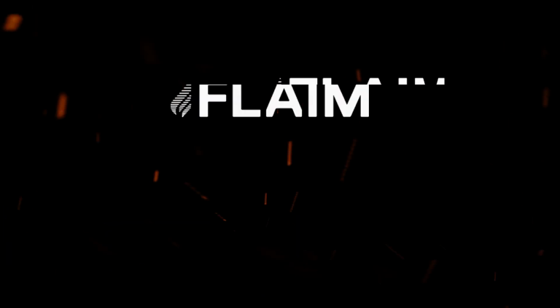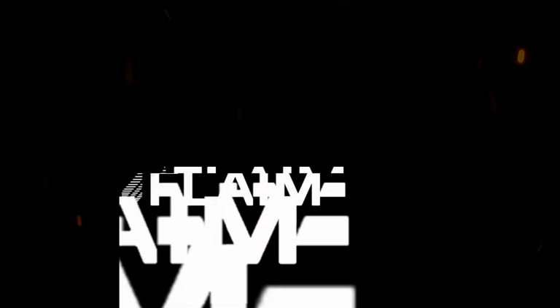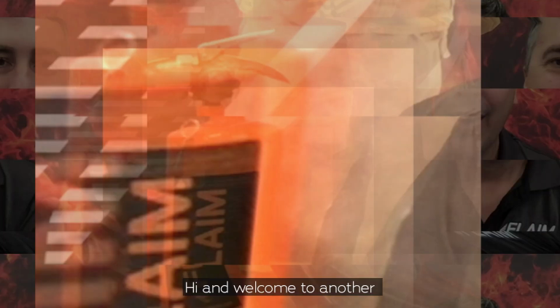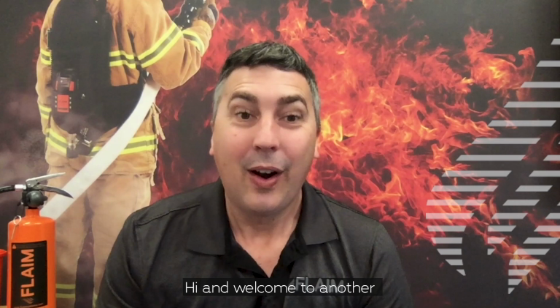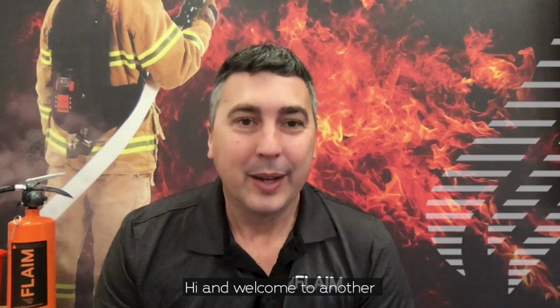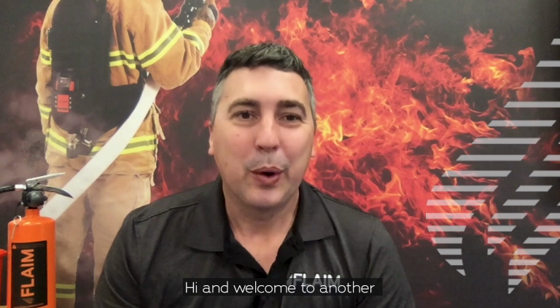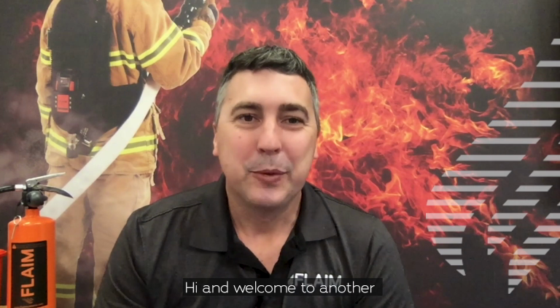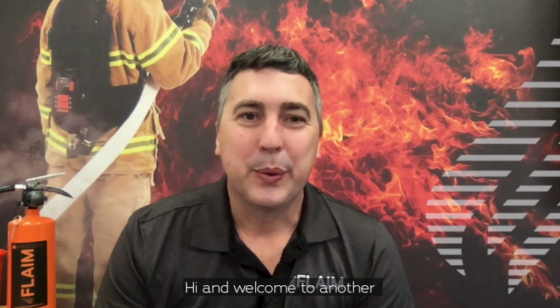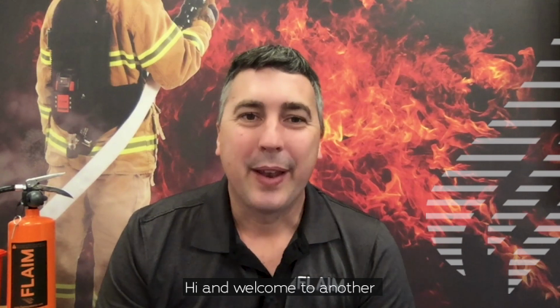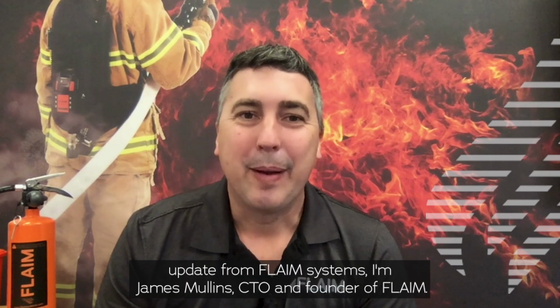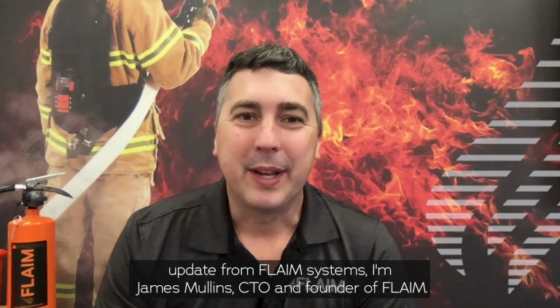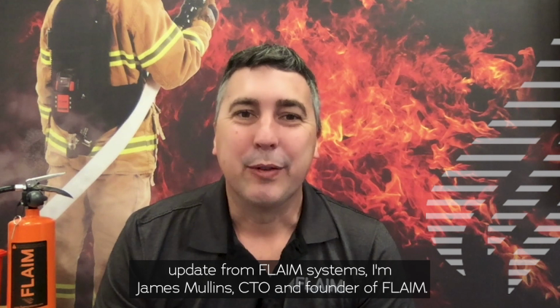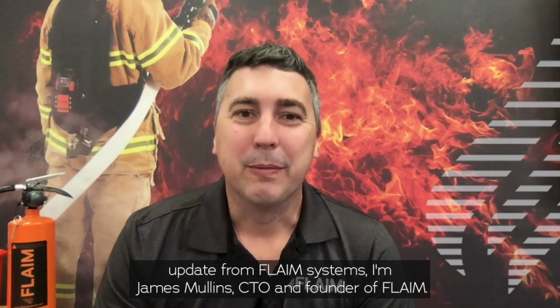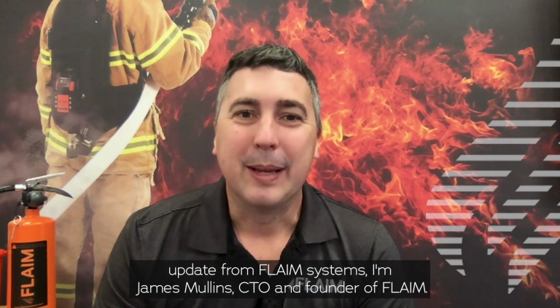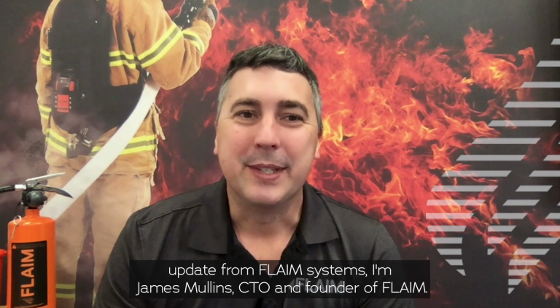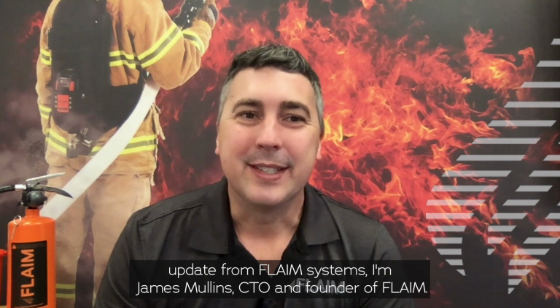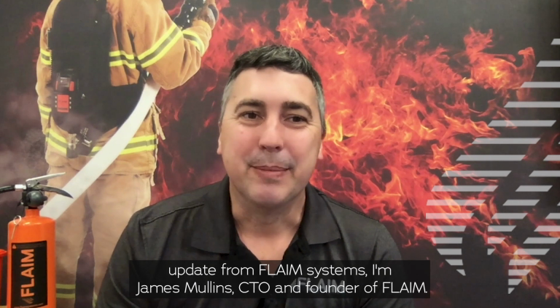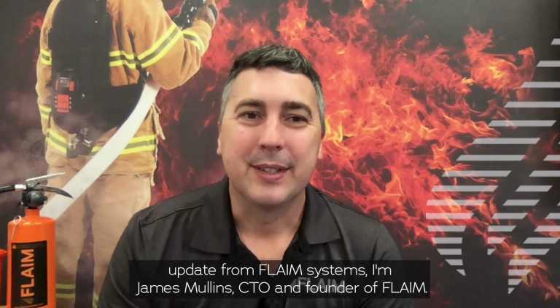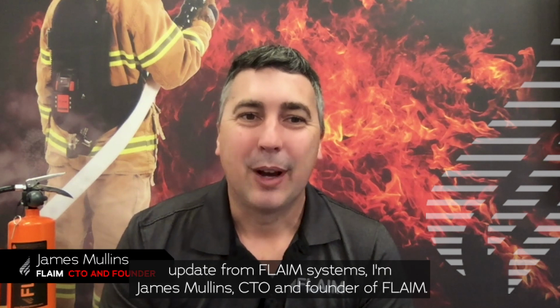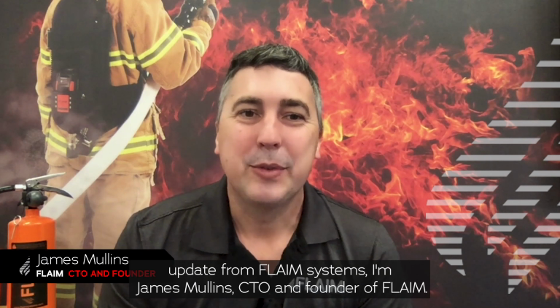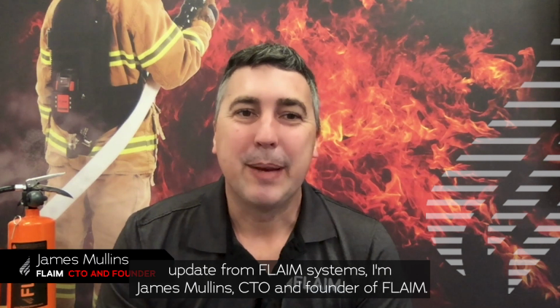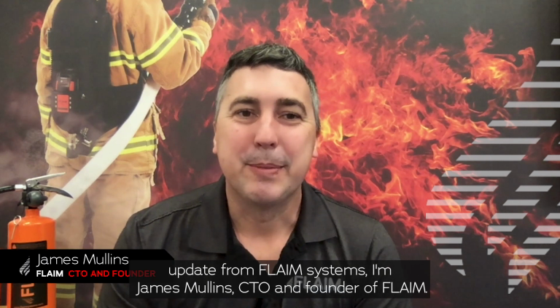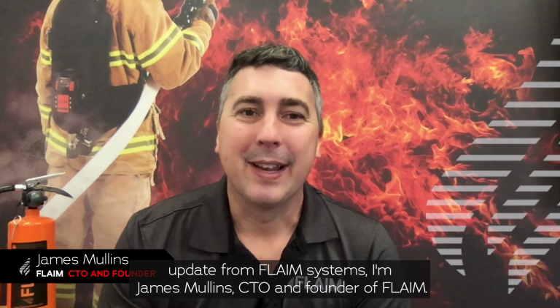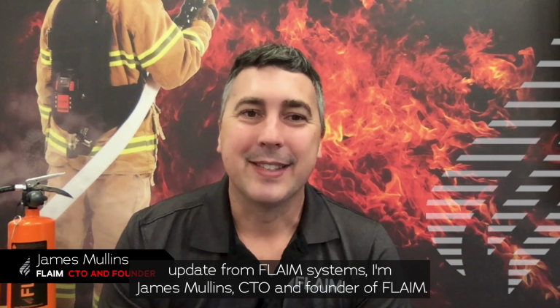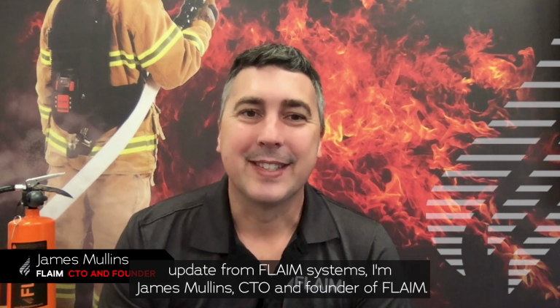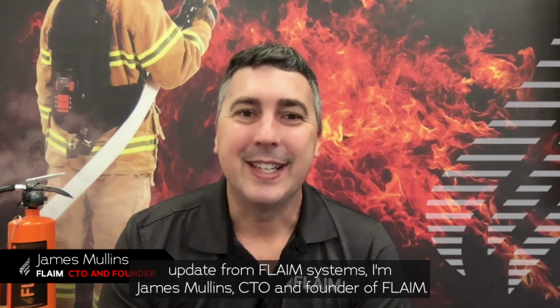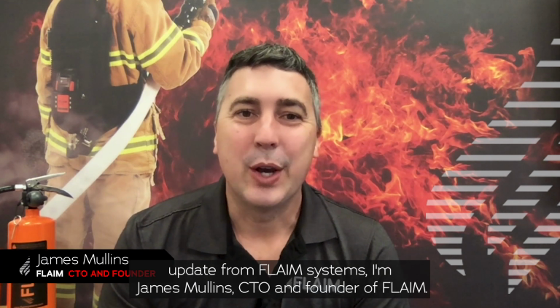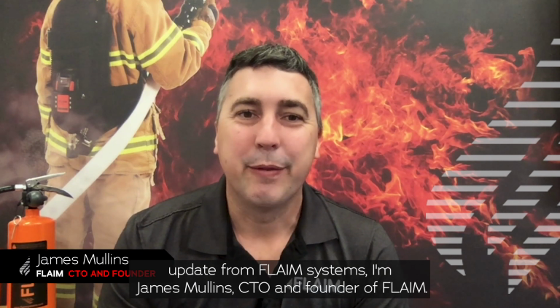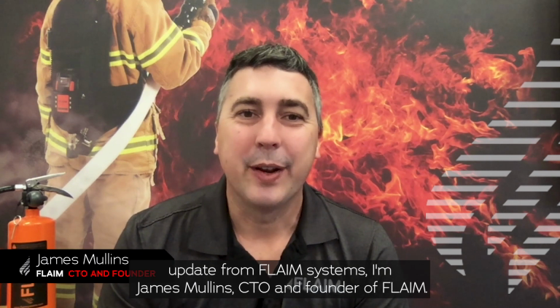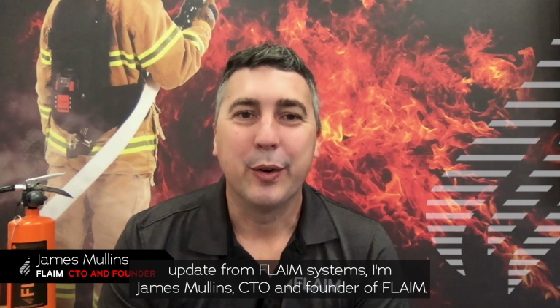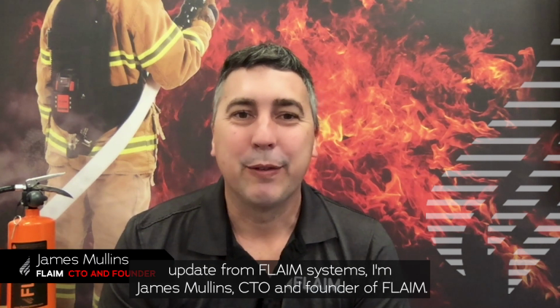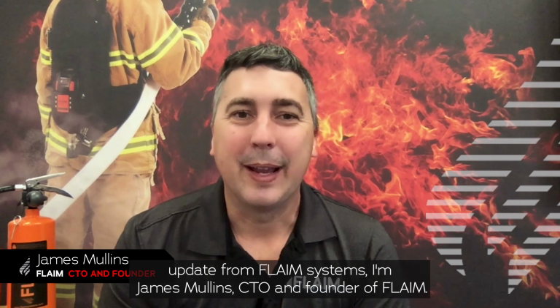Hi and welcome to another update from Flame Systems. I'm James Mullins, the CTO and founder of Flame.